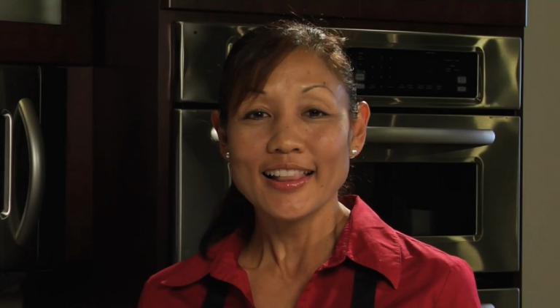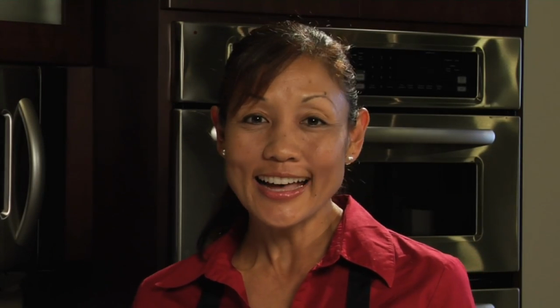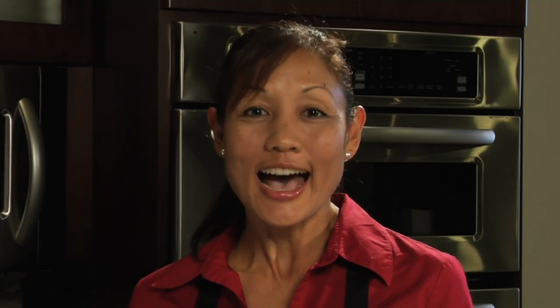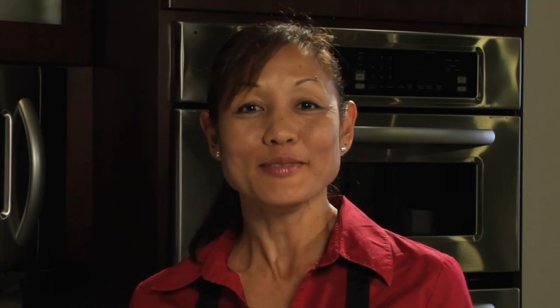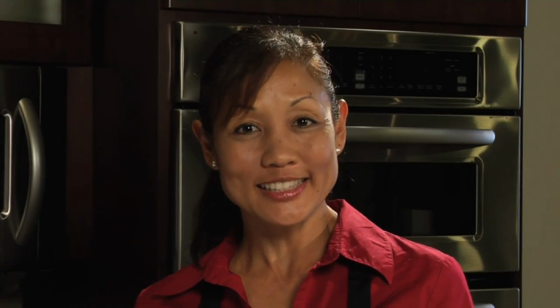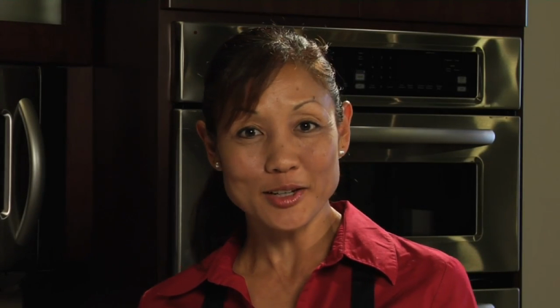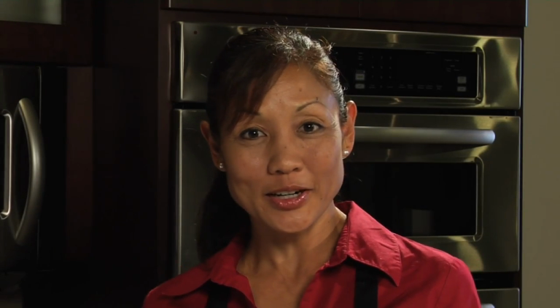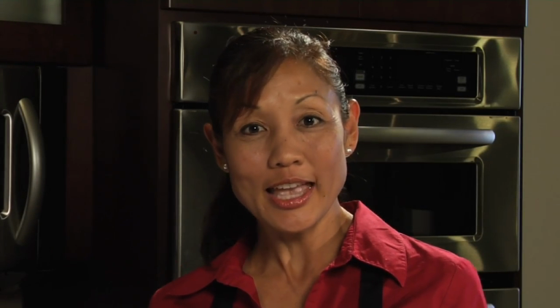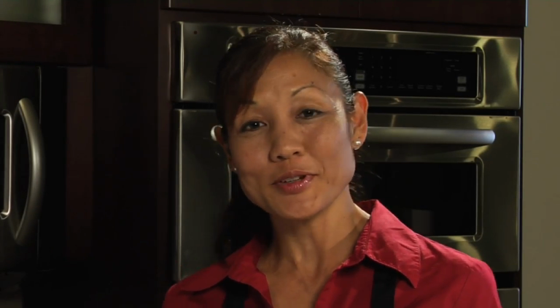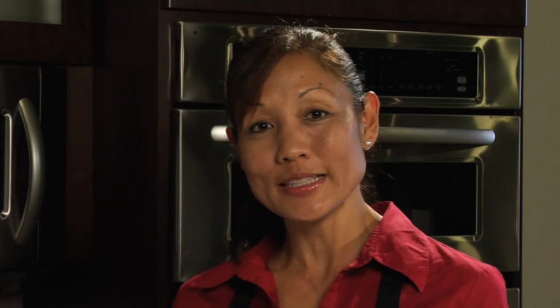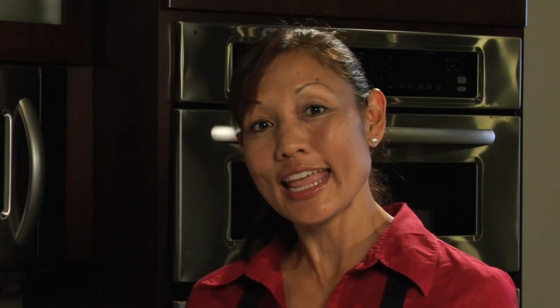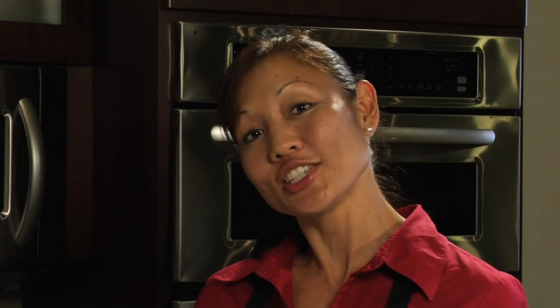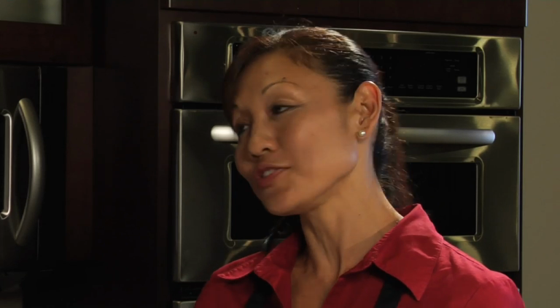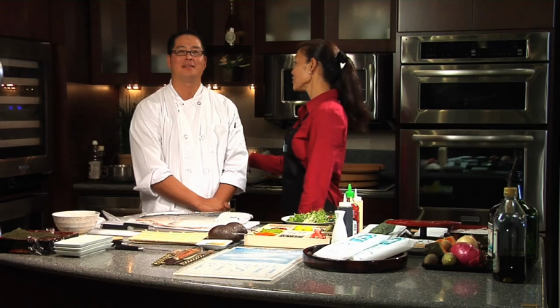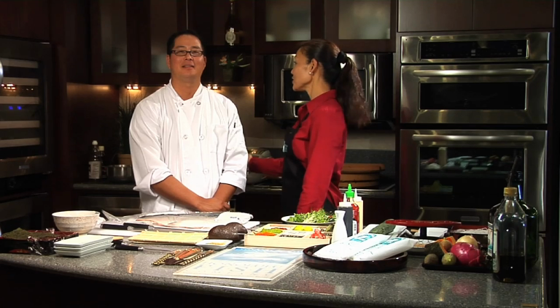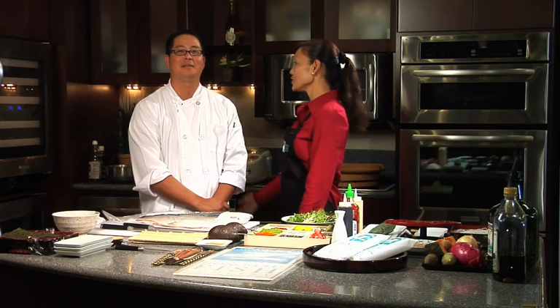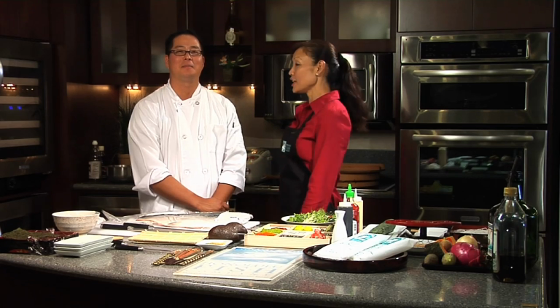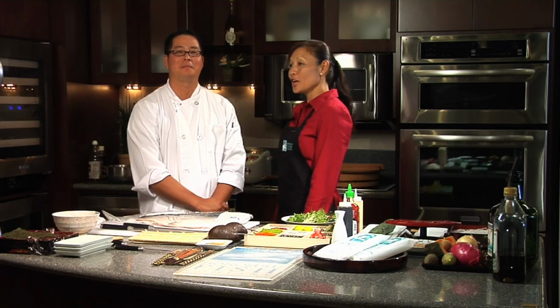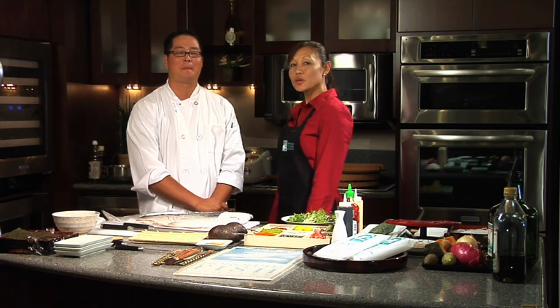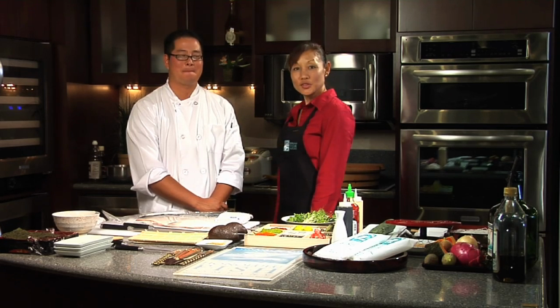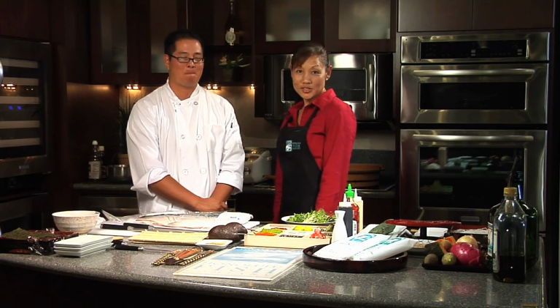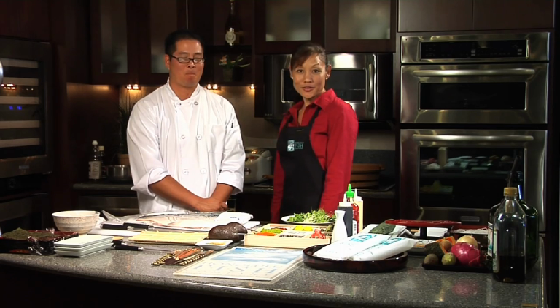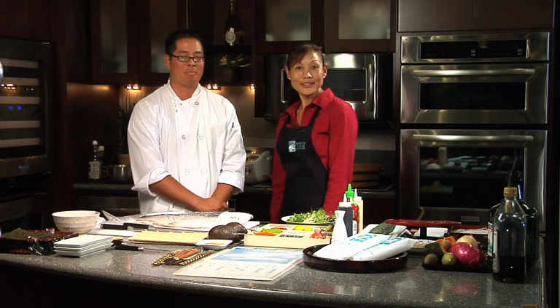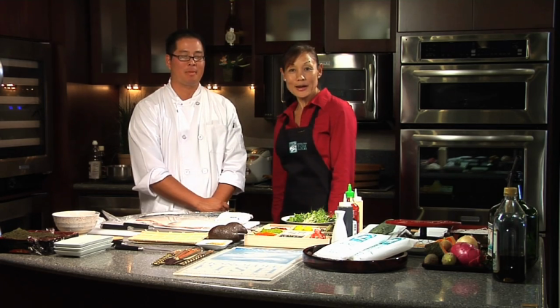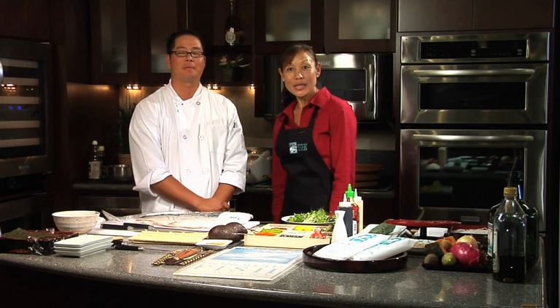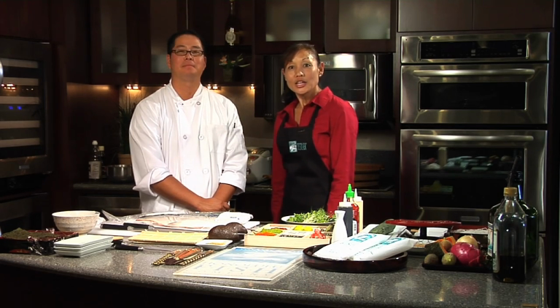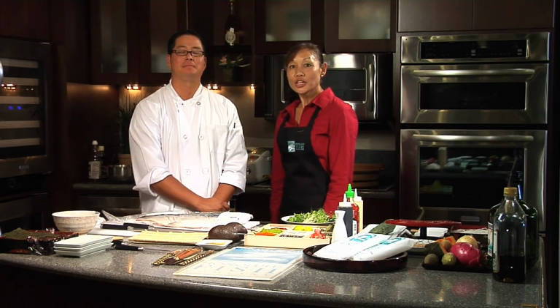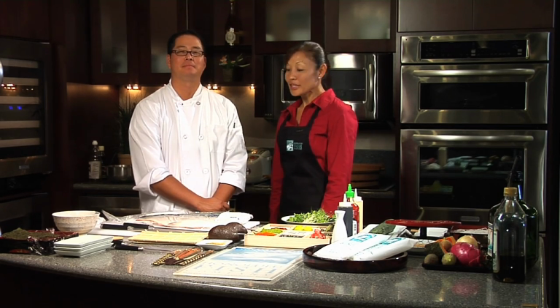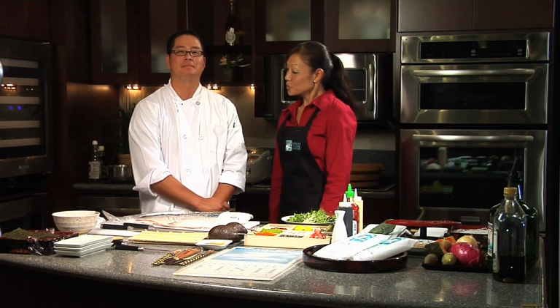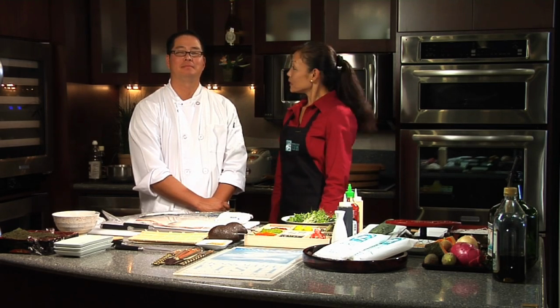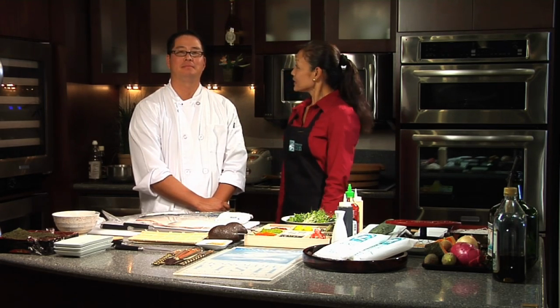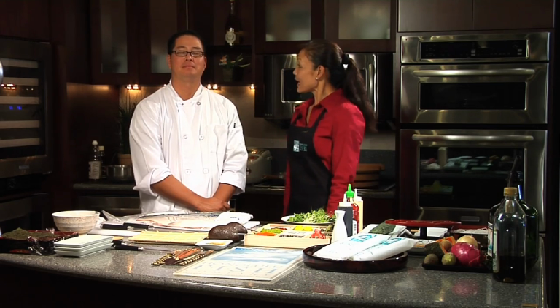Aloha, I'm Lisa Nakamura, and with me today is Chef Jonas Otsuji with Sushisurfer.com. Chef, tell us what you'll be doing today.